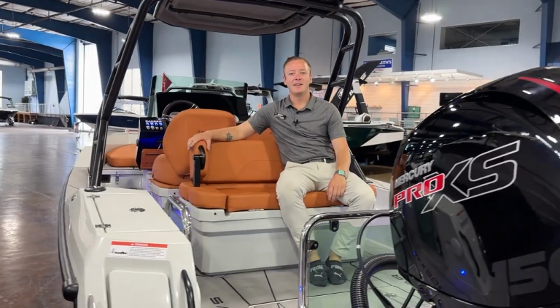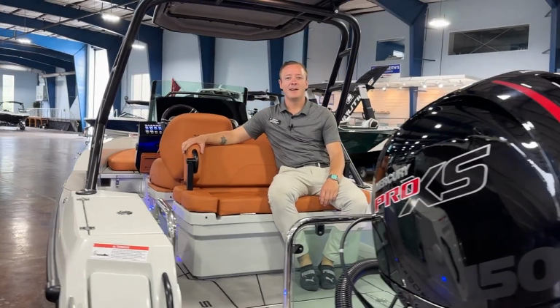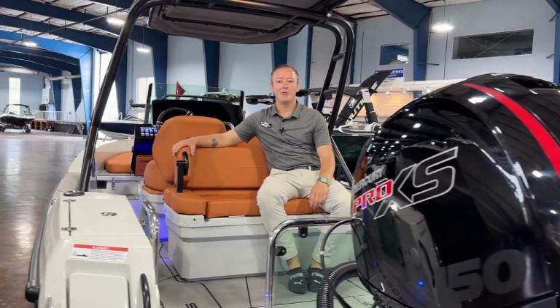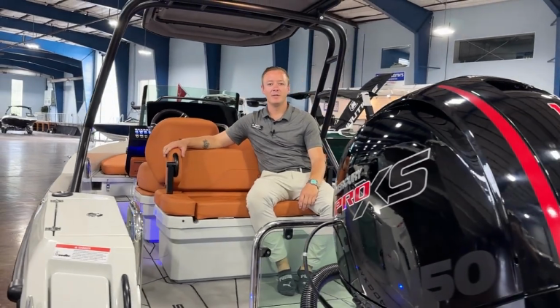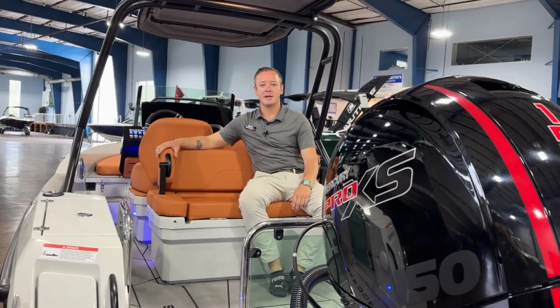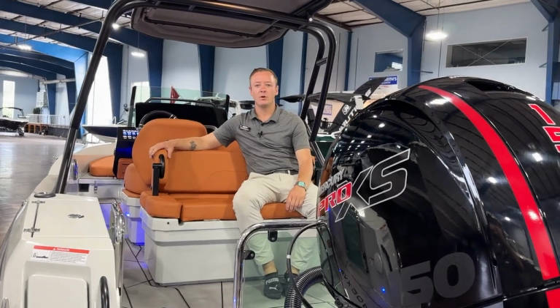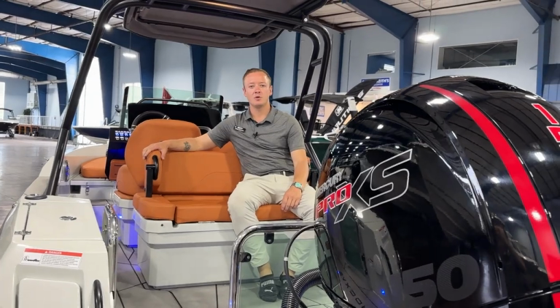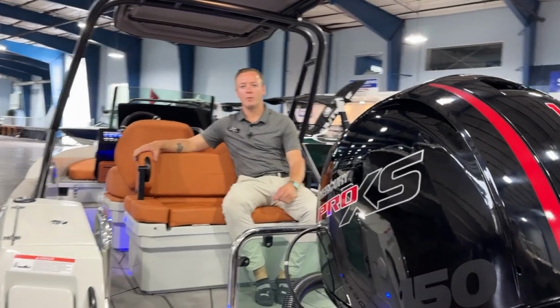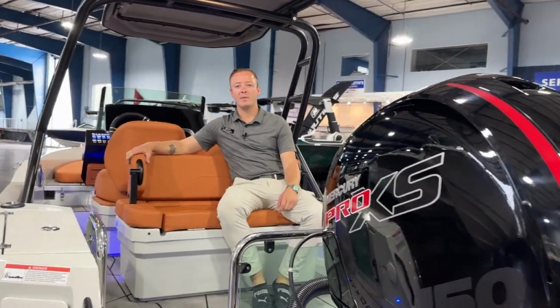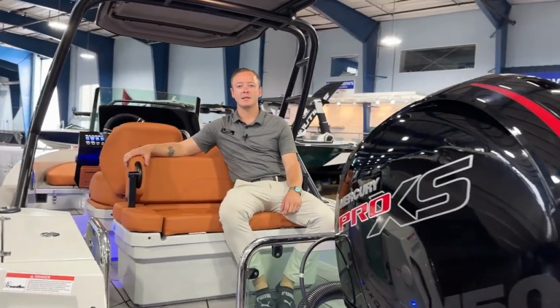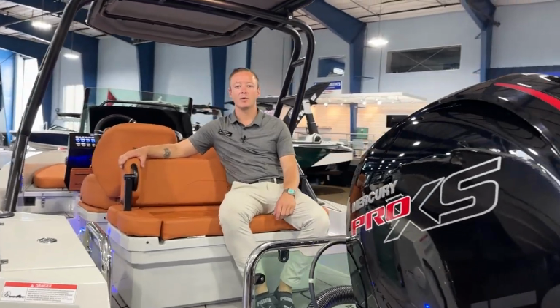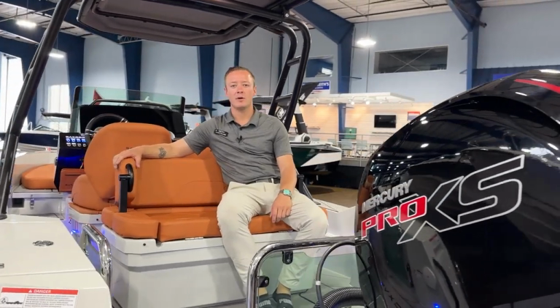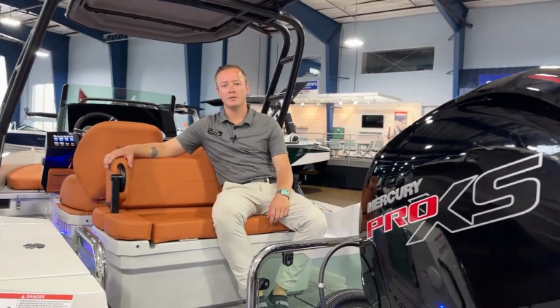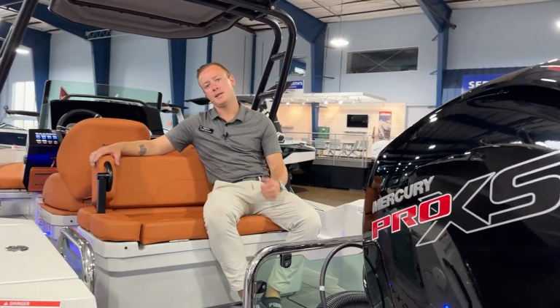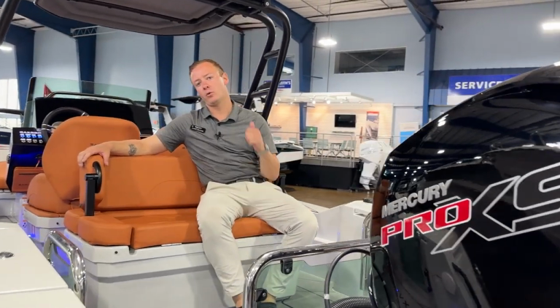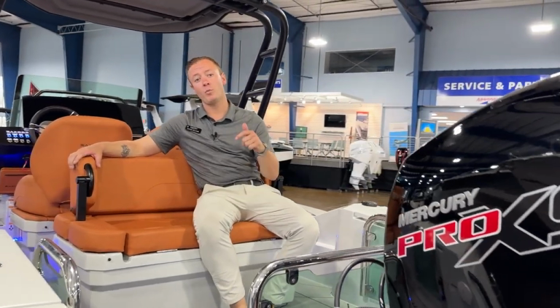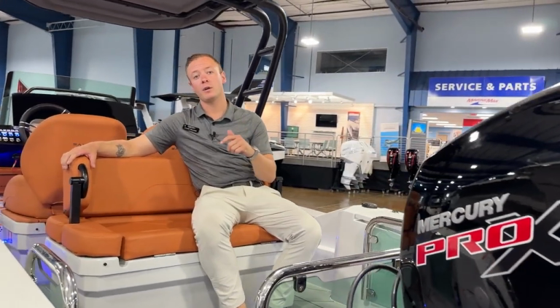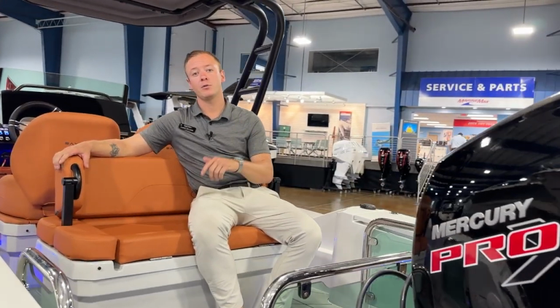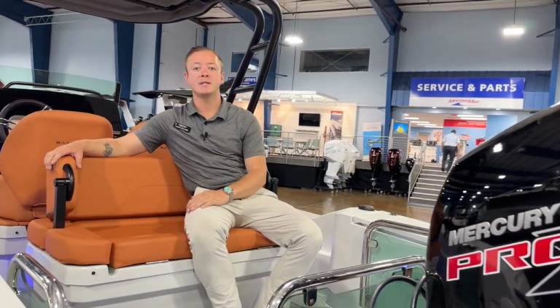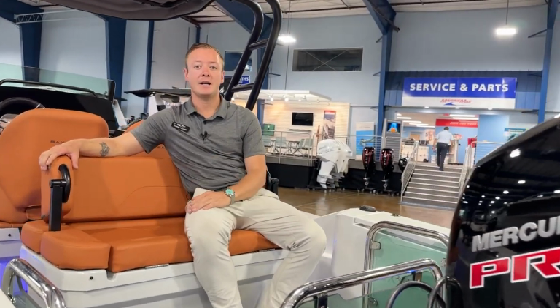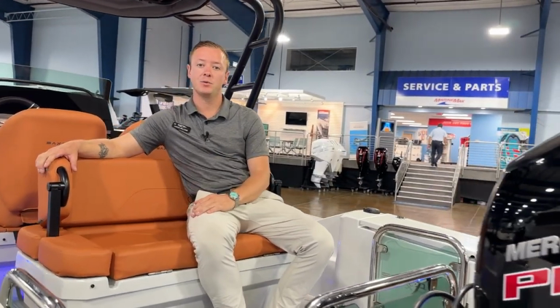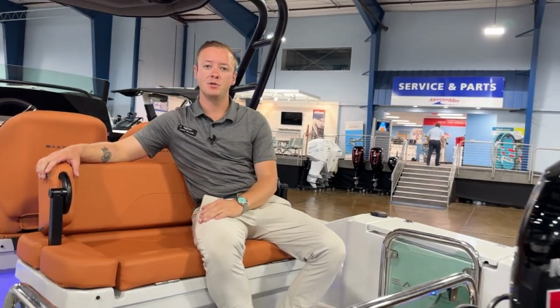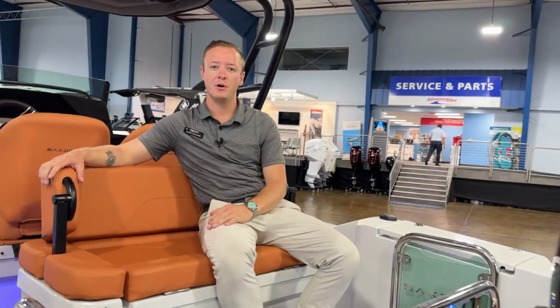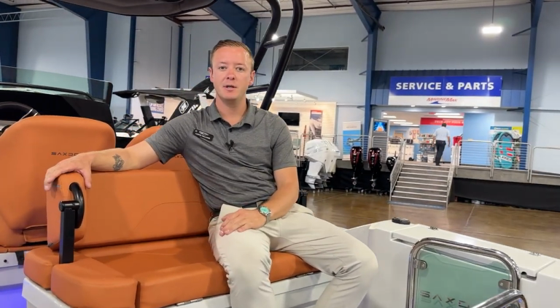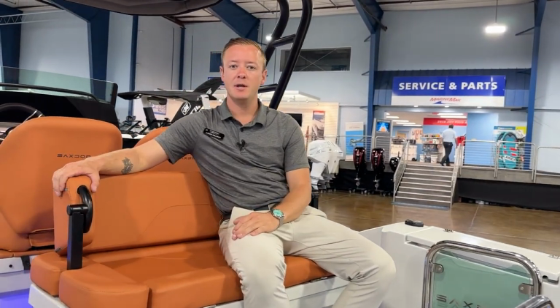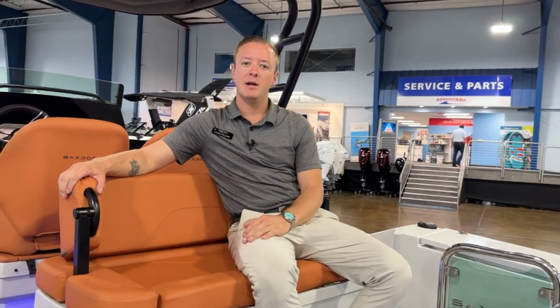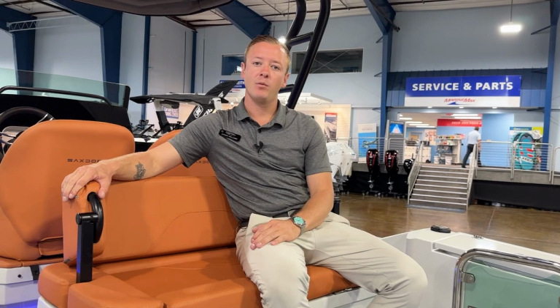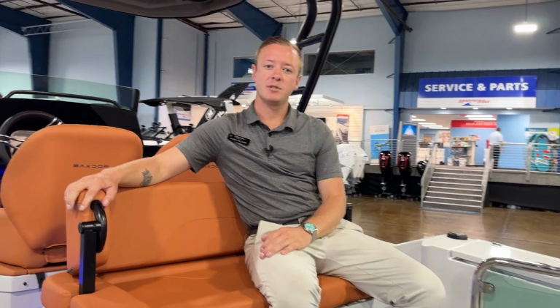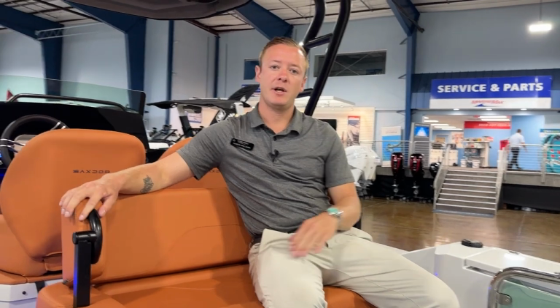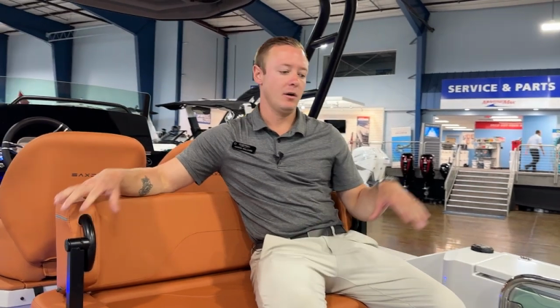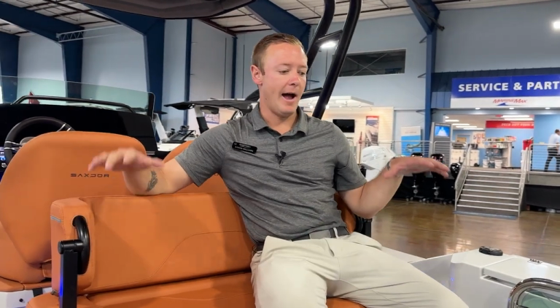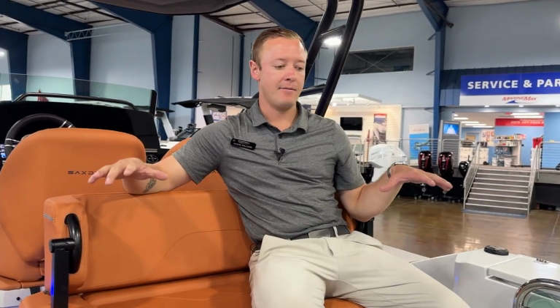Hey everyone, this is Aaron Williams over at MarineMax in Clearwater. Today we're going to be walking through the SAC Store 200 and we're going to start here aft.